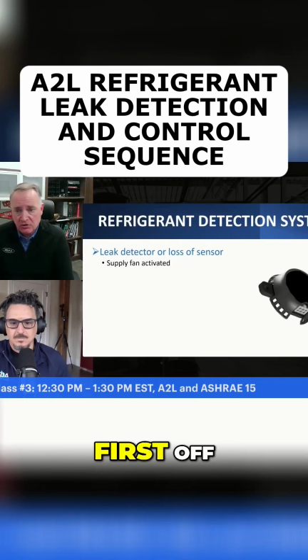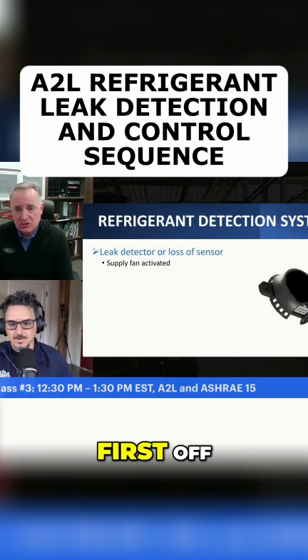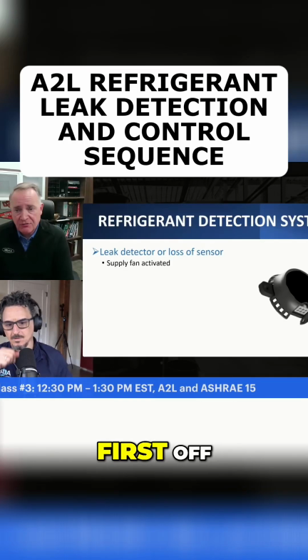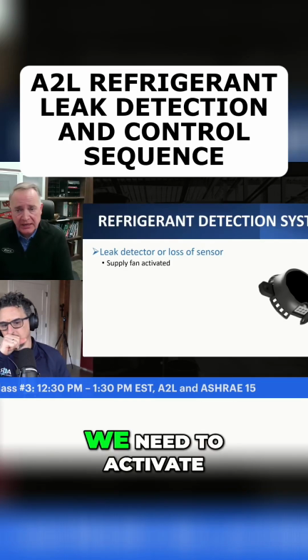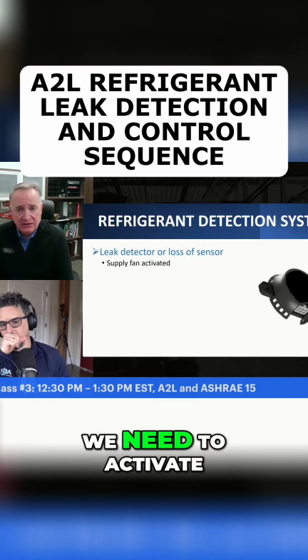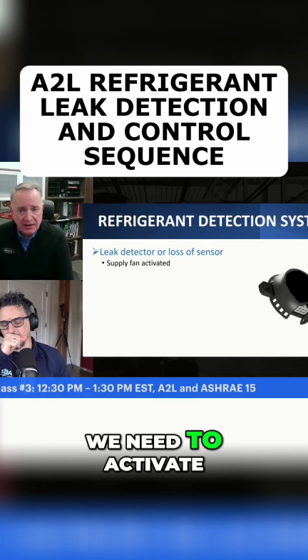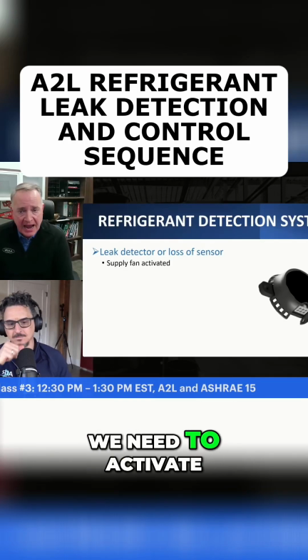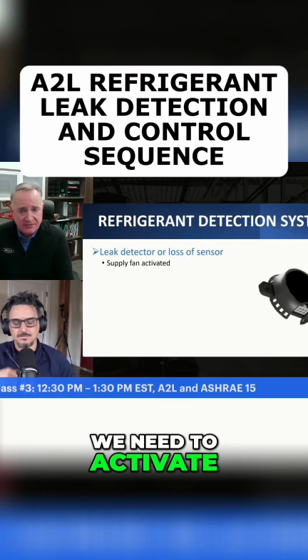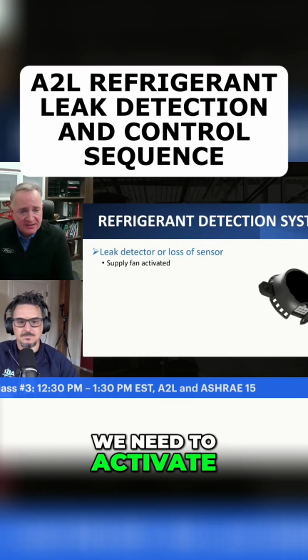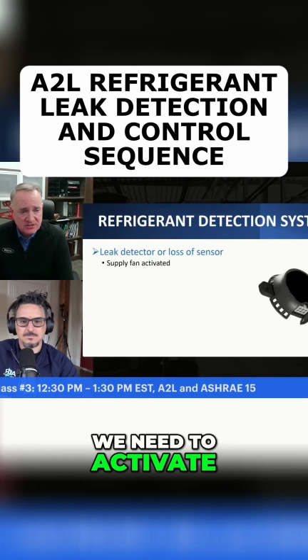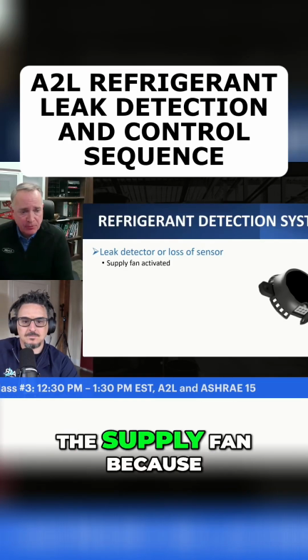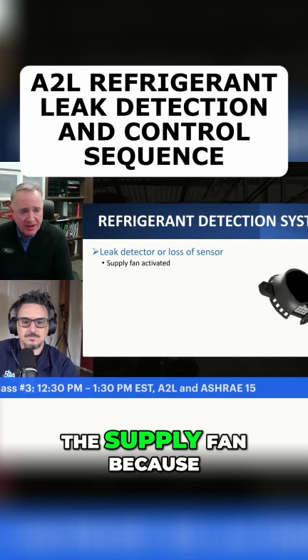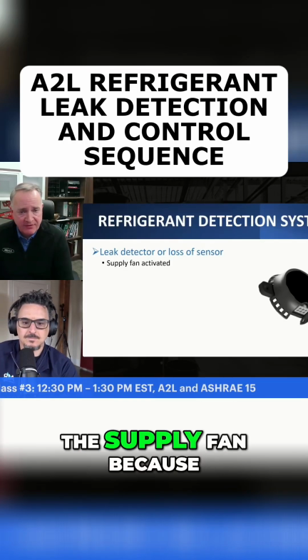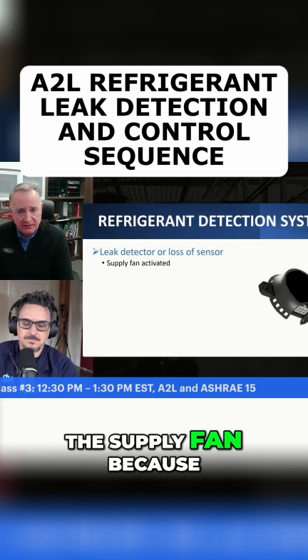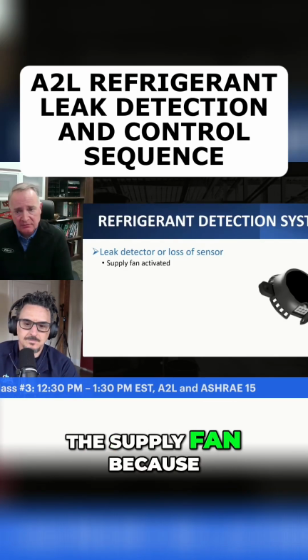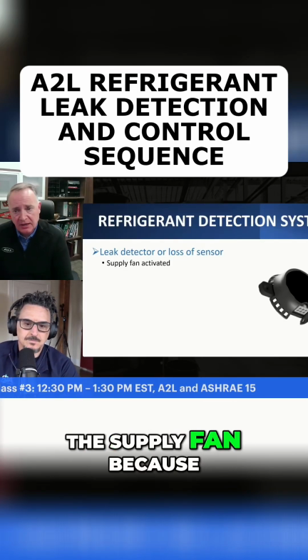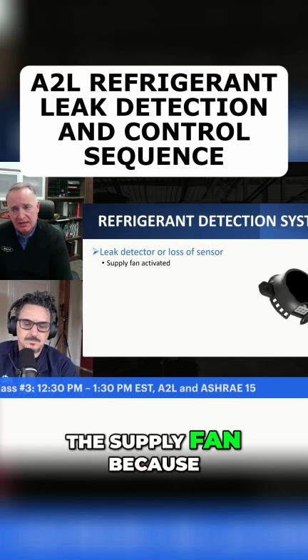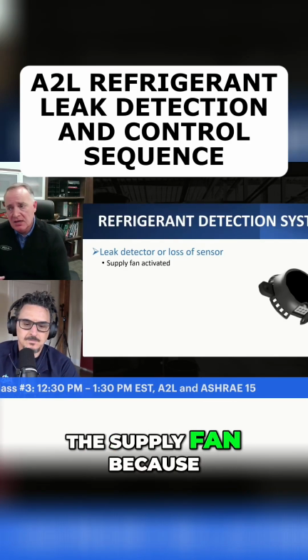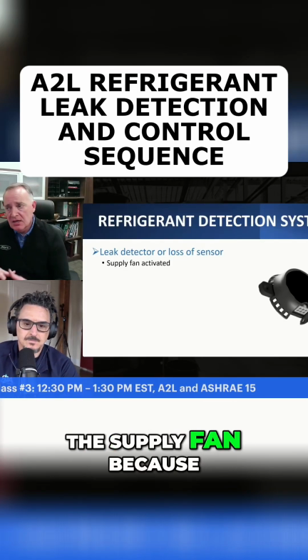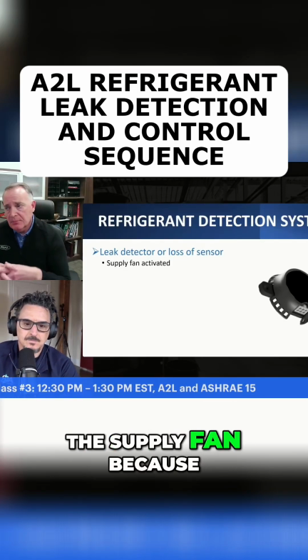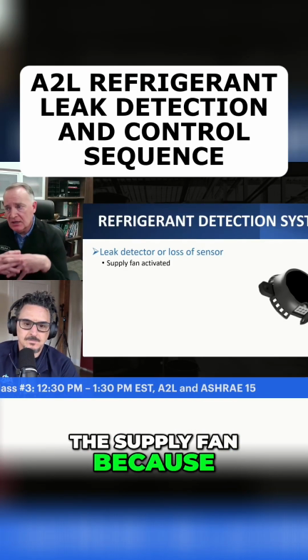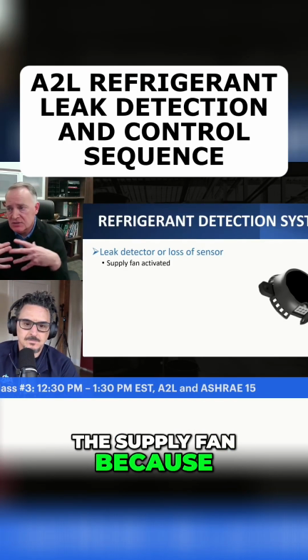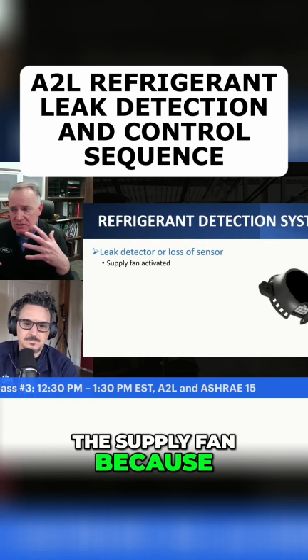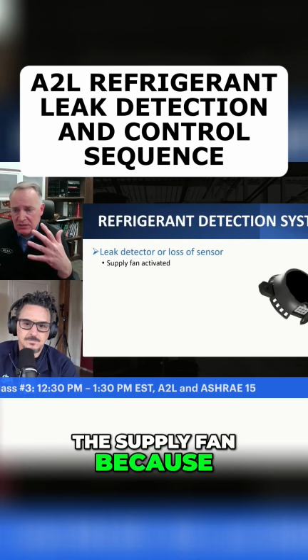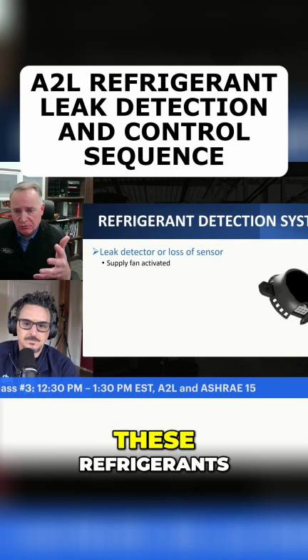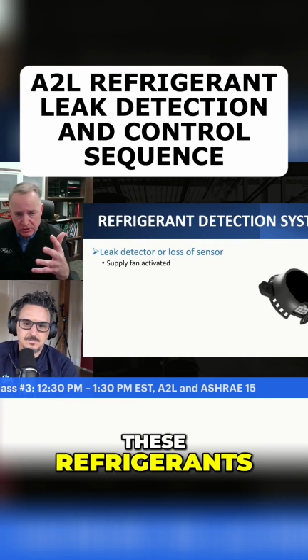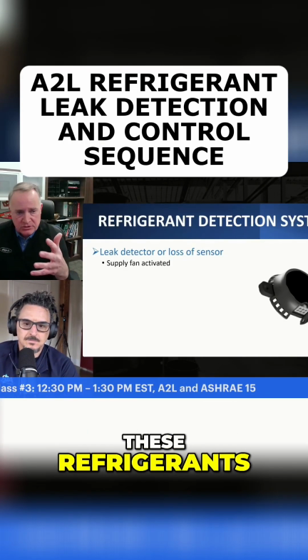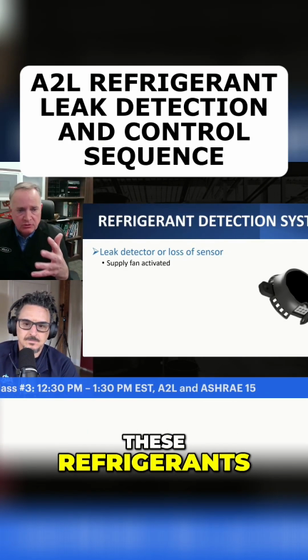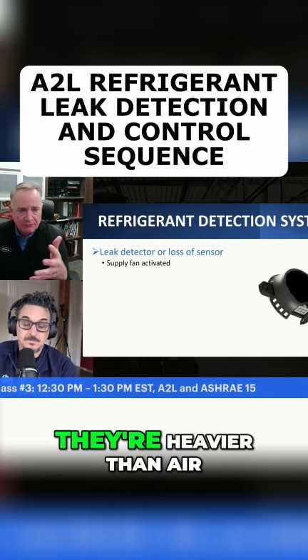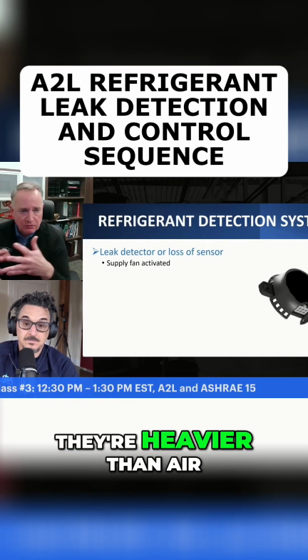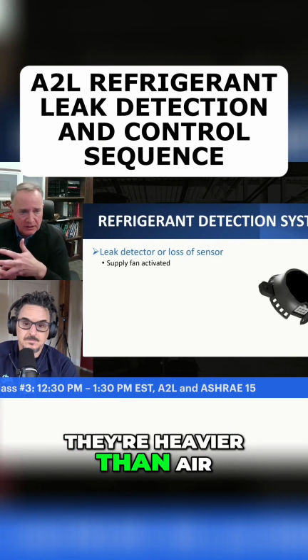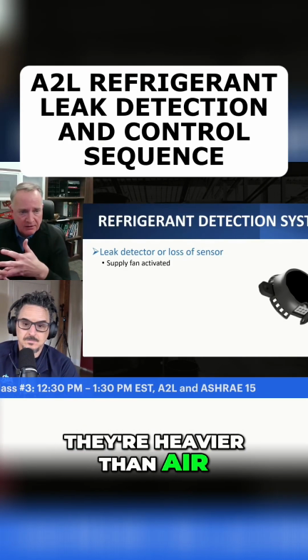First off, we need to activate the supply fan, because these refrigerants, they're heavier than air.